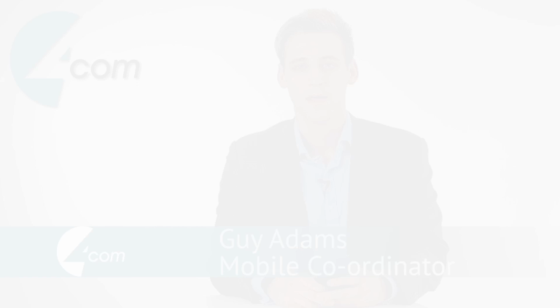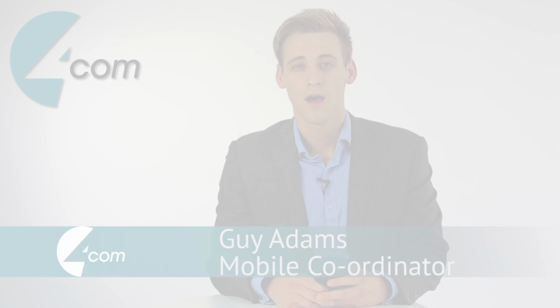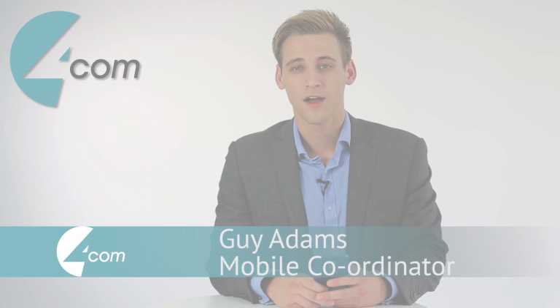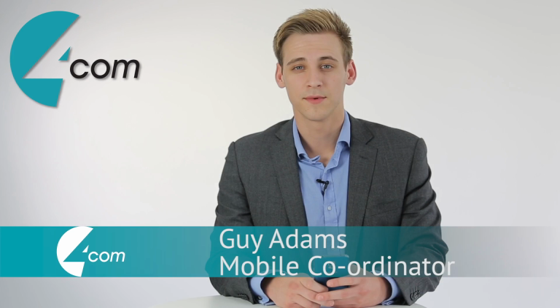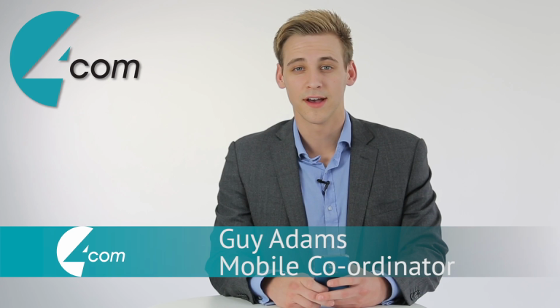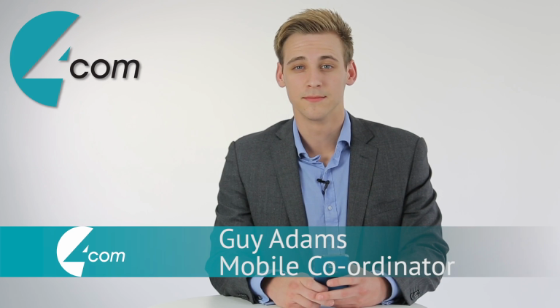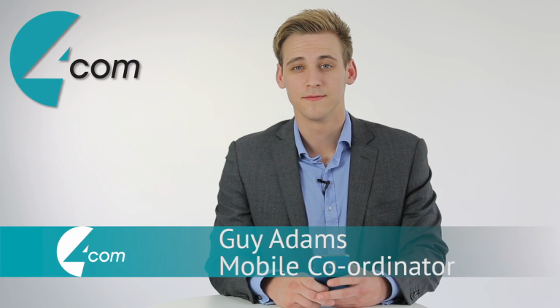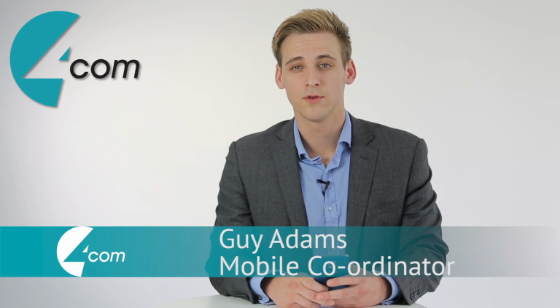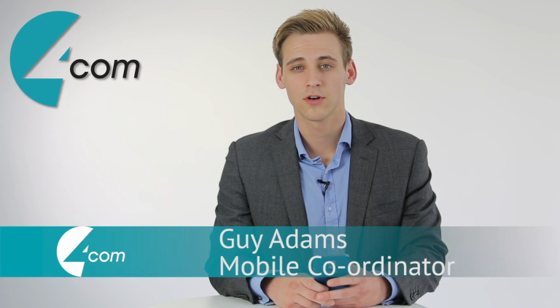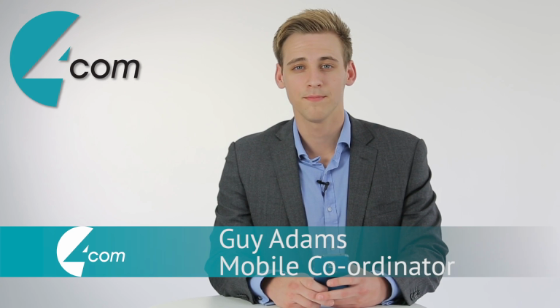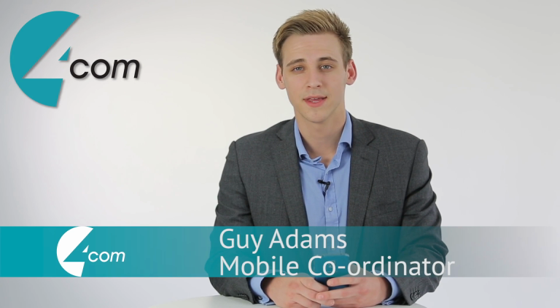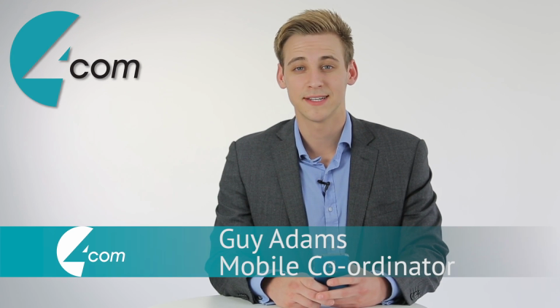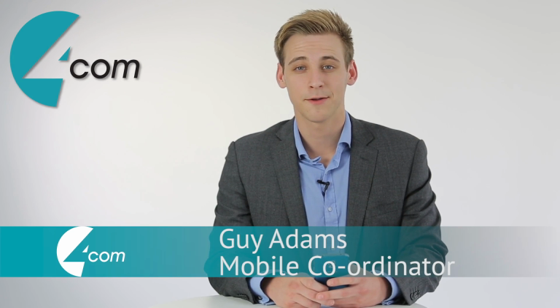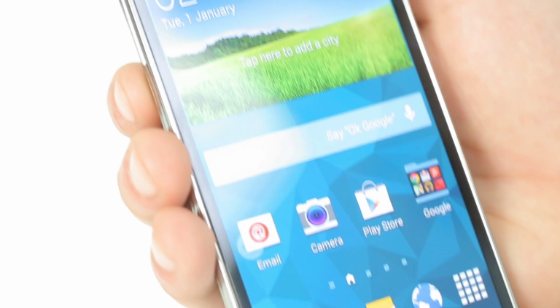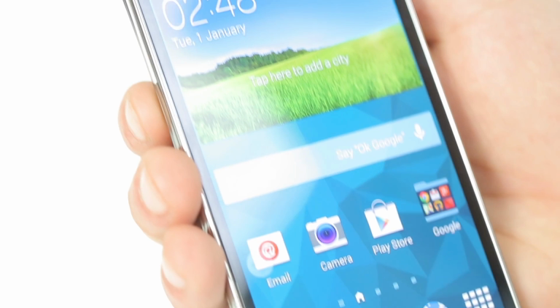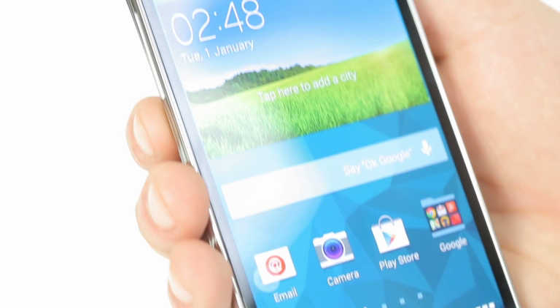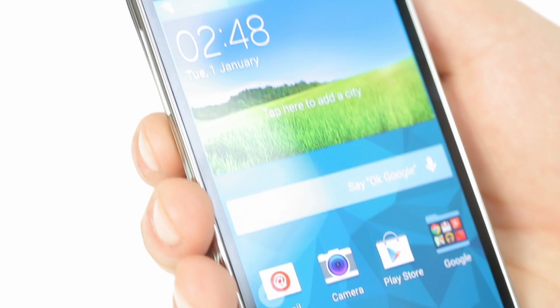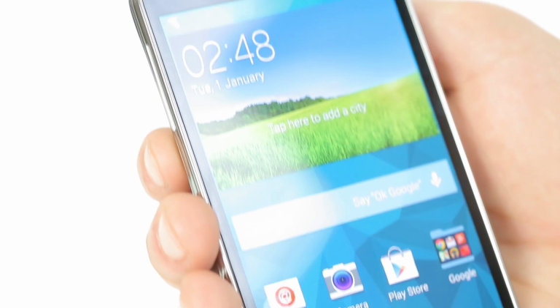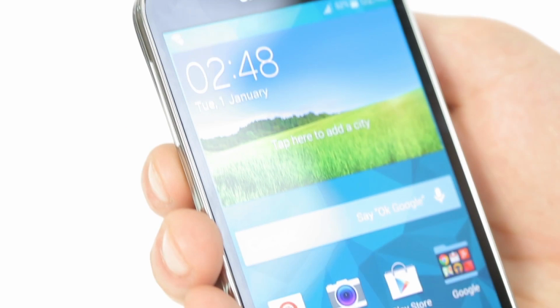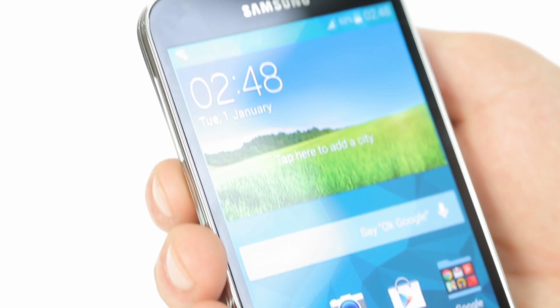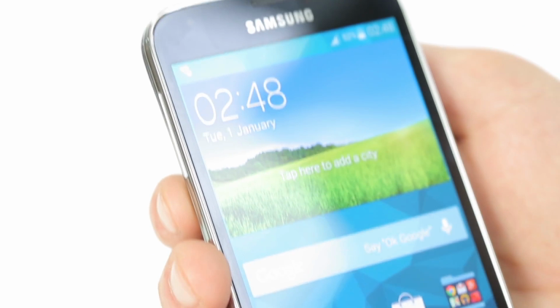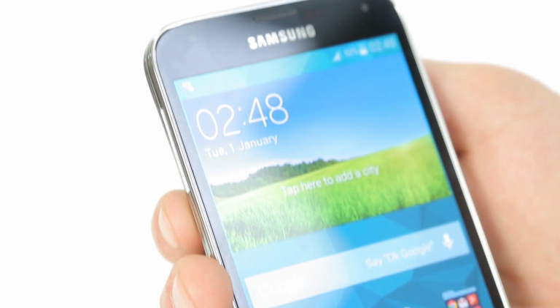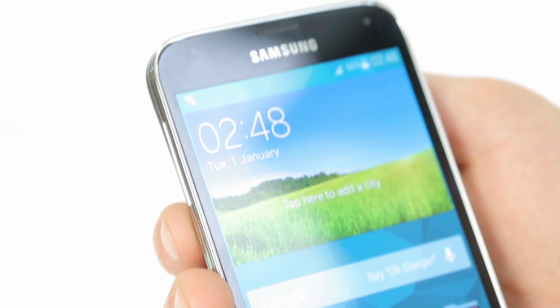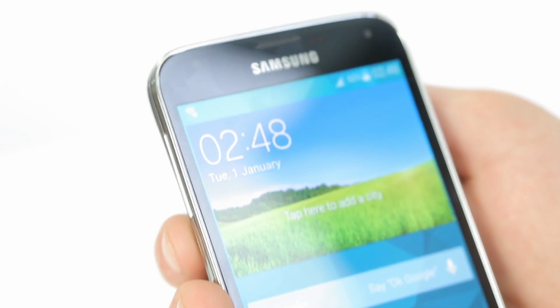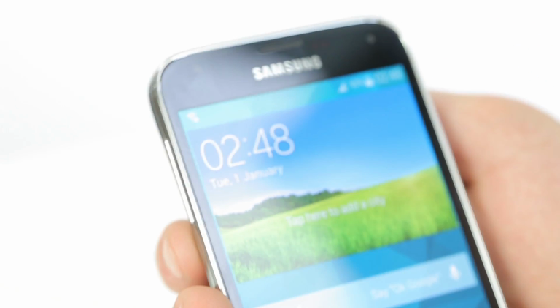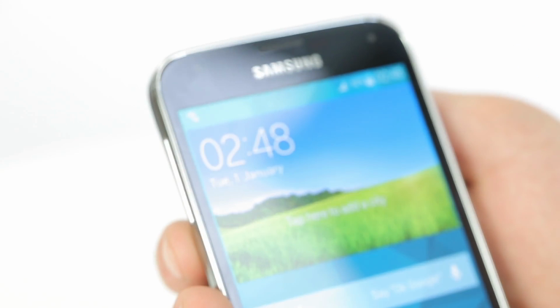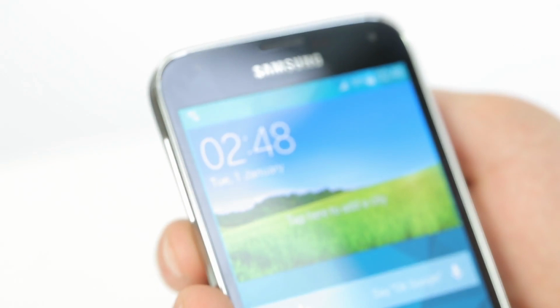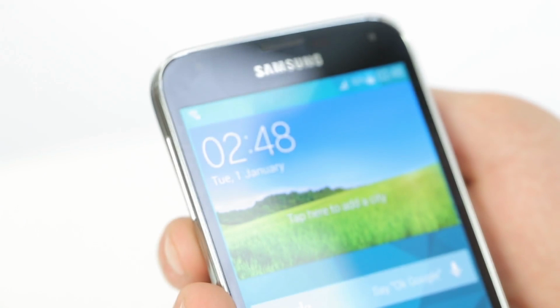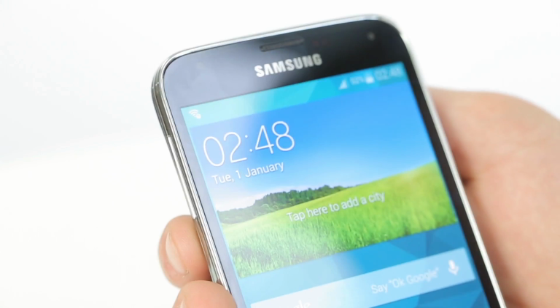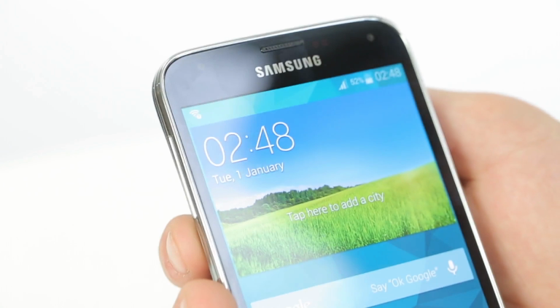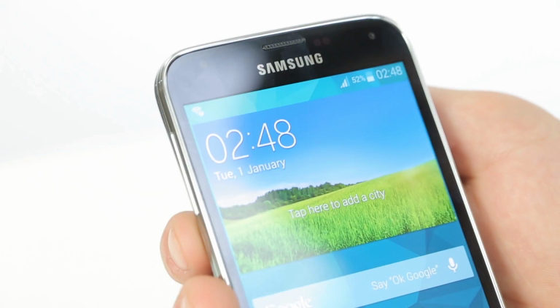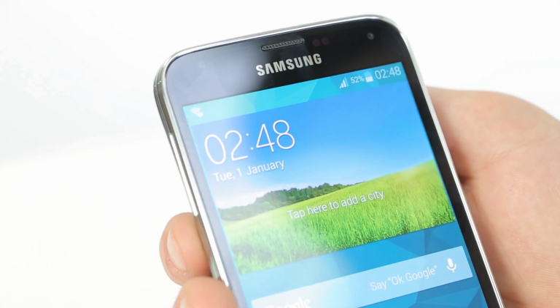Hi, I'm Guy Adams from 4Com and today we'll be reviewing some of the key features on the Samsung Galaxy S5.